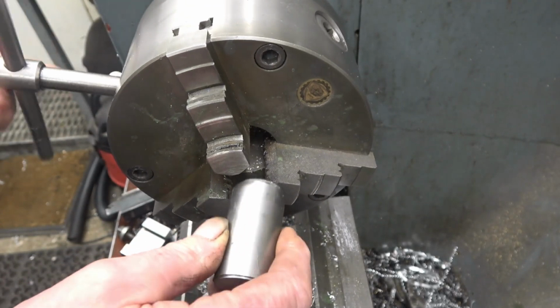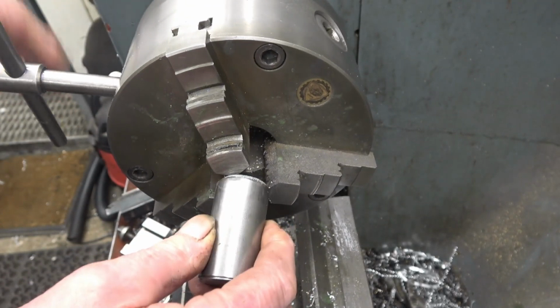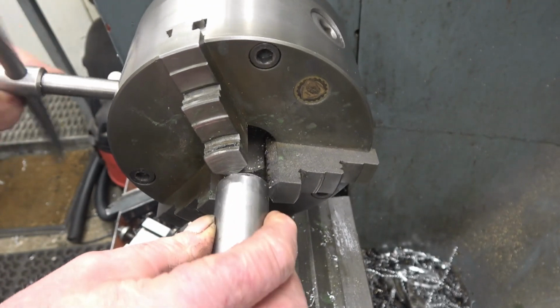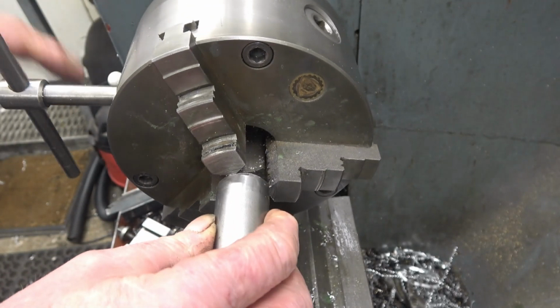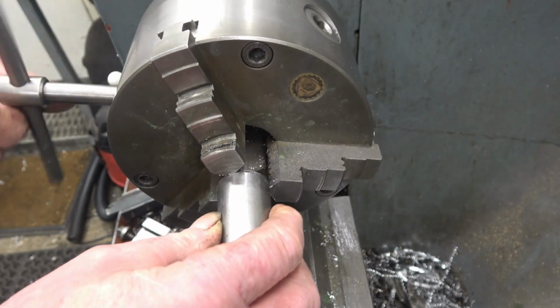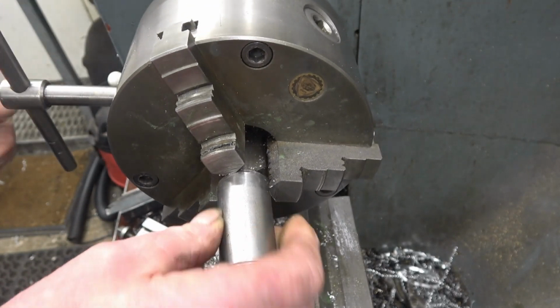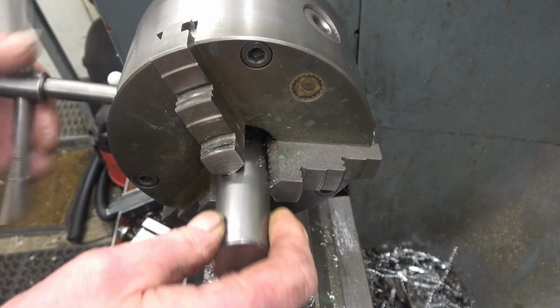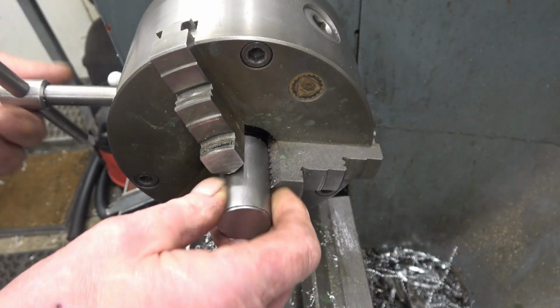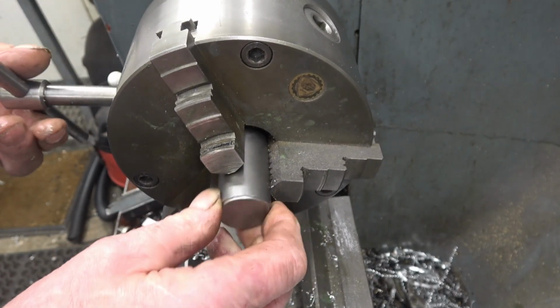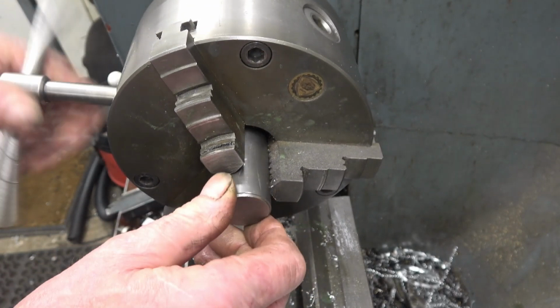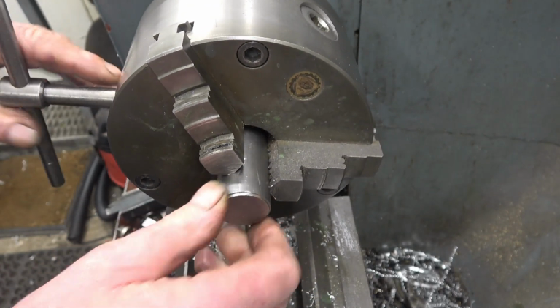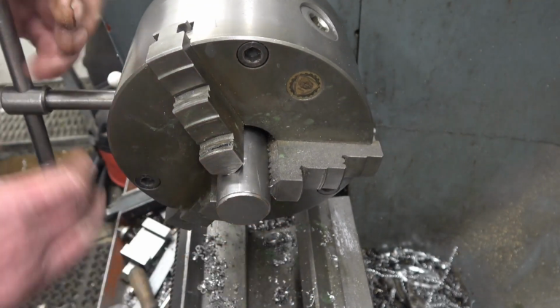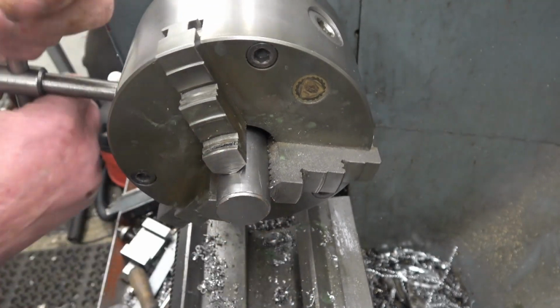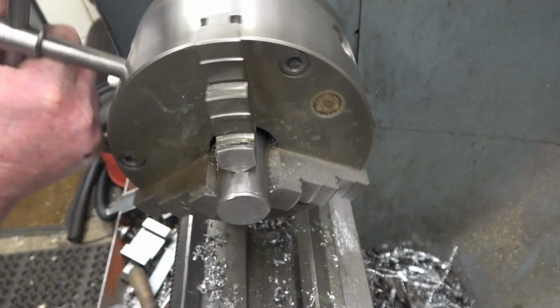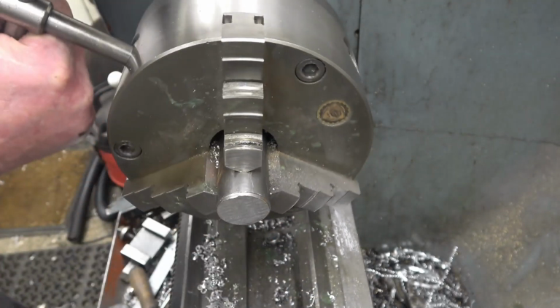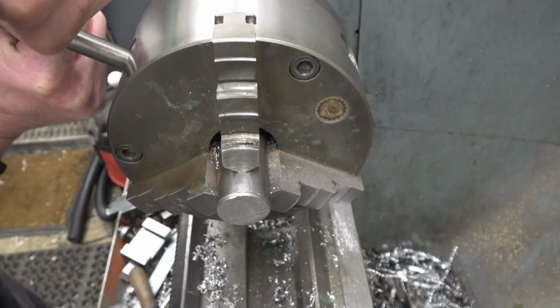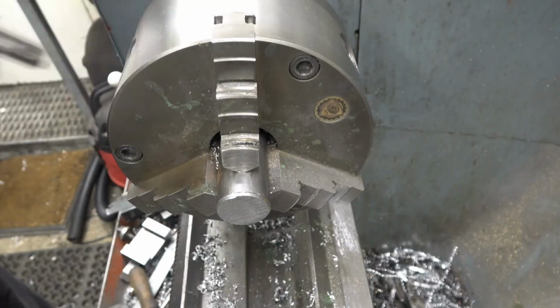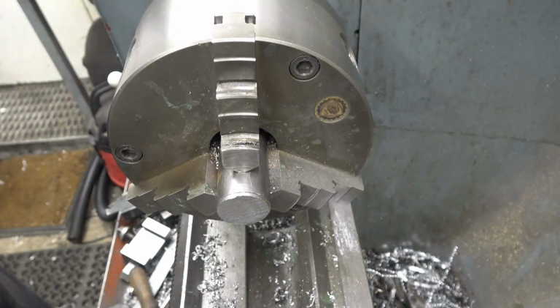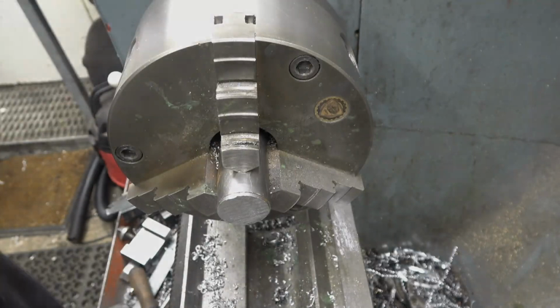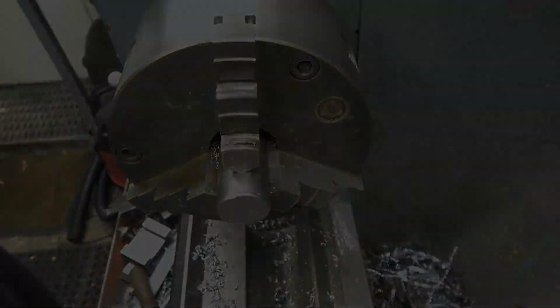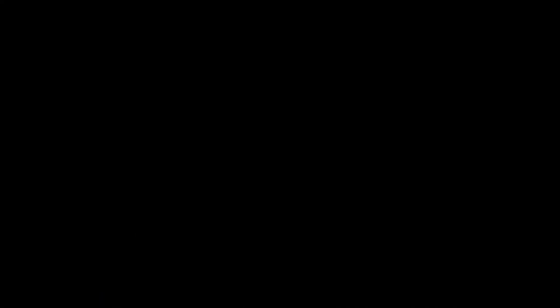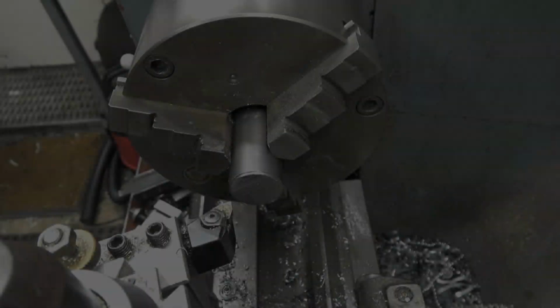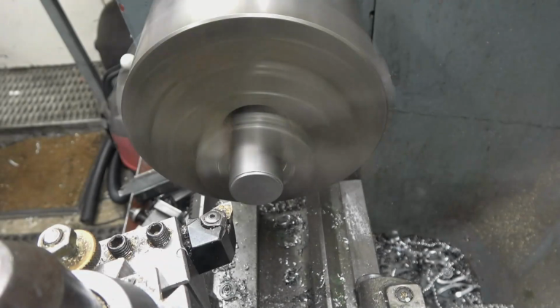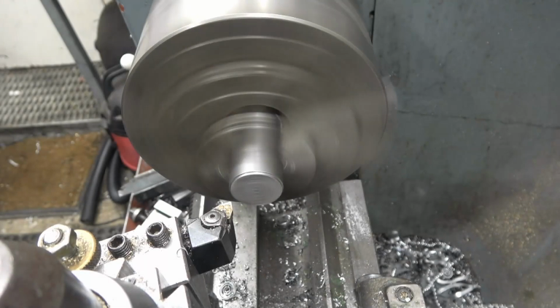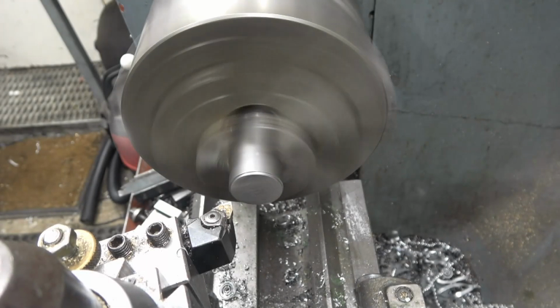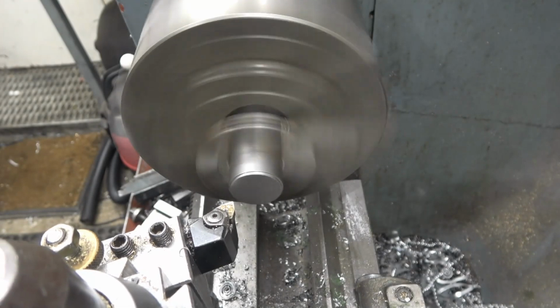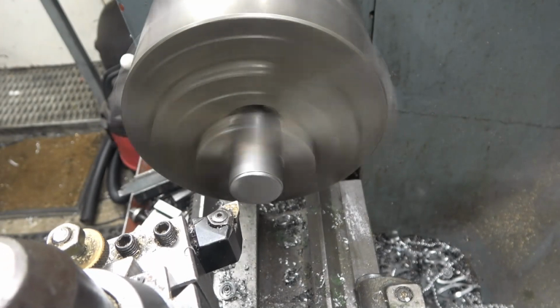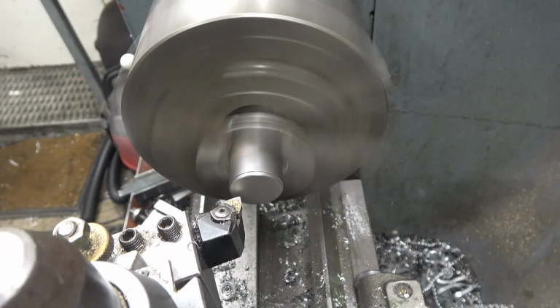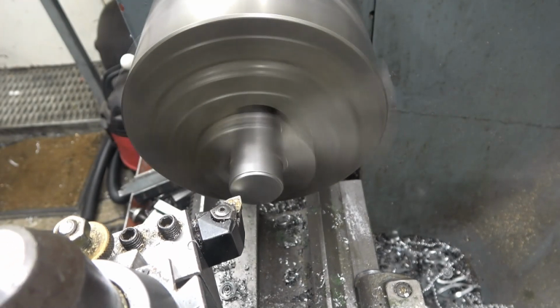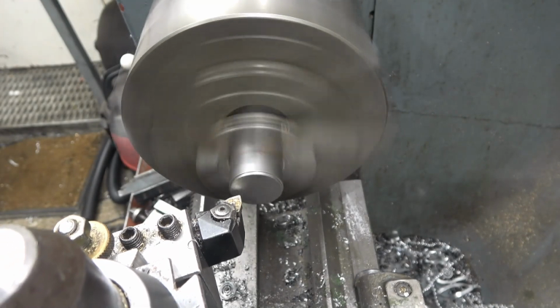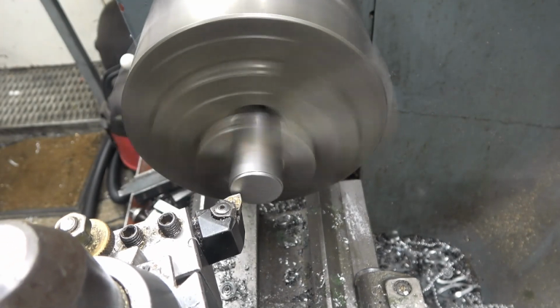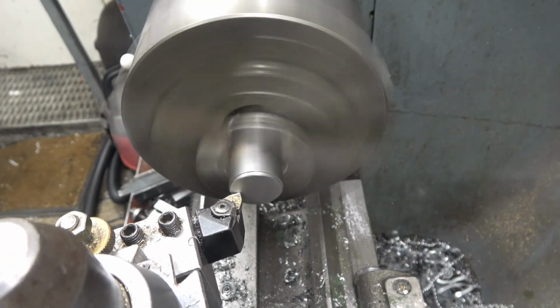I'm cutting off a metal steel bar and squaring the end up first.